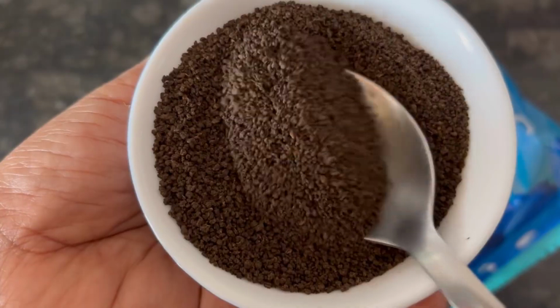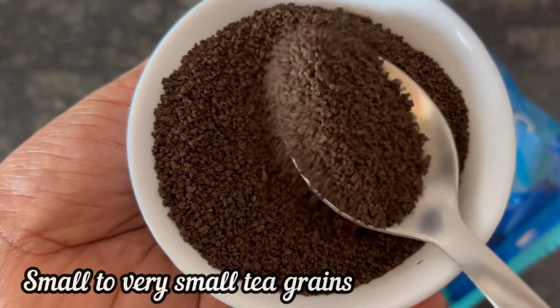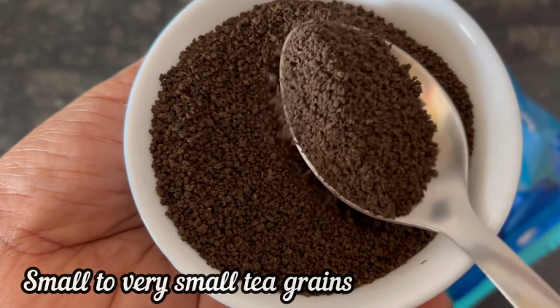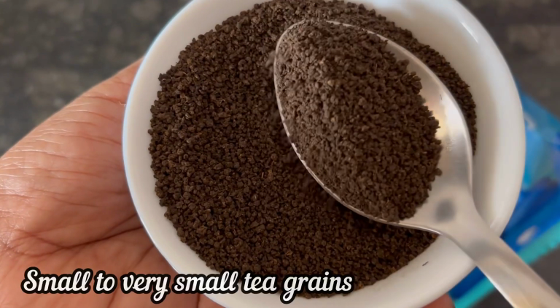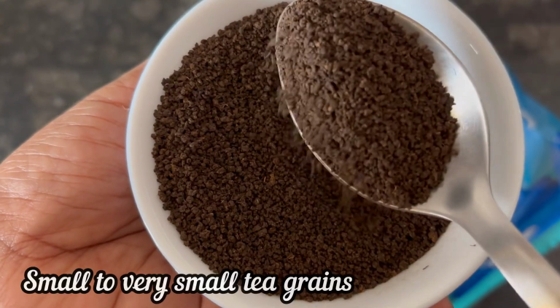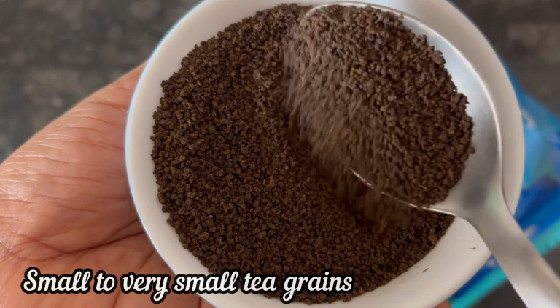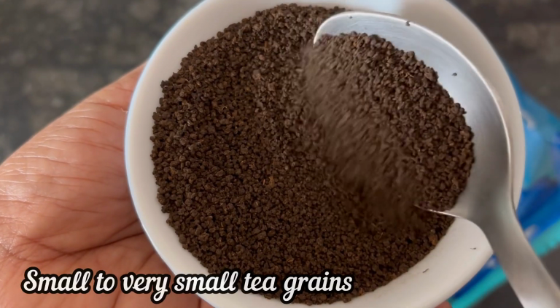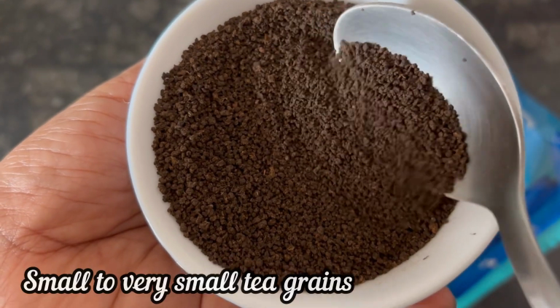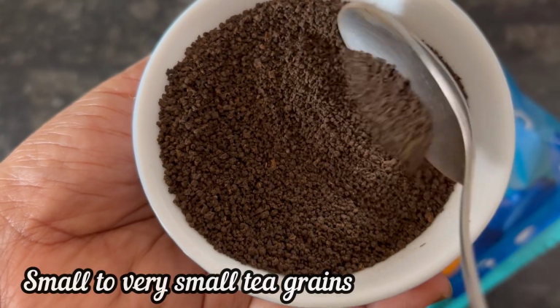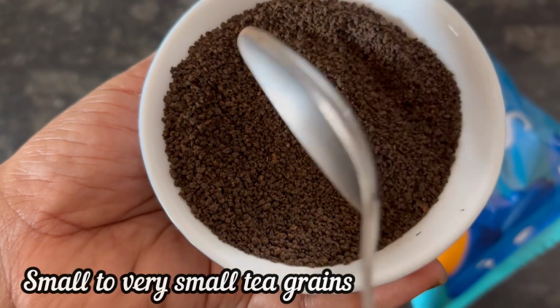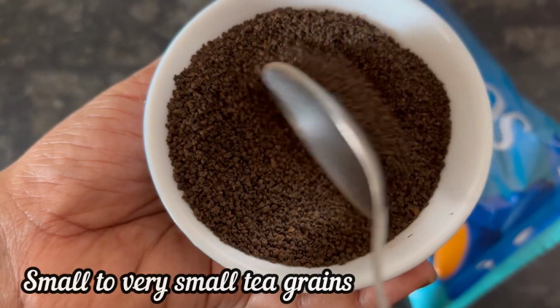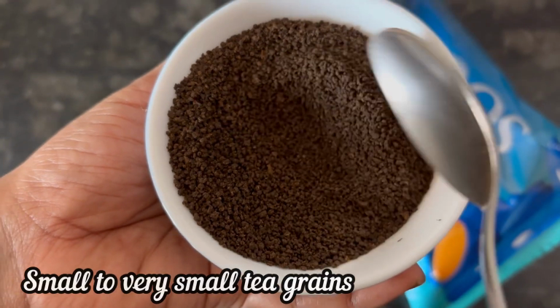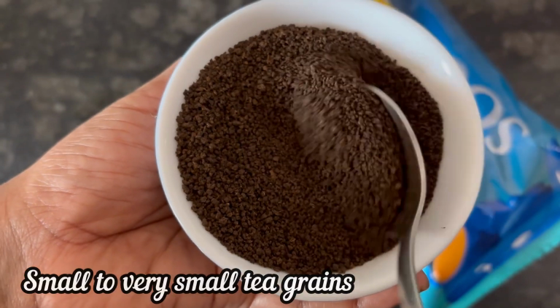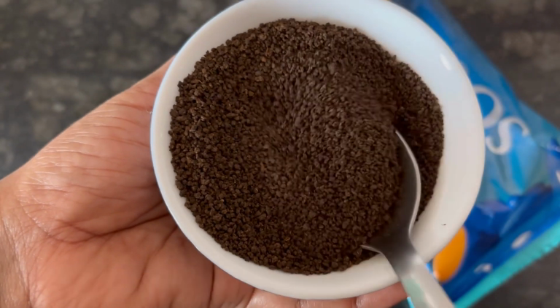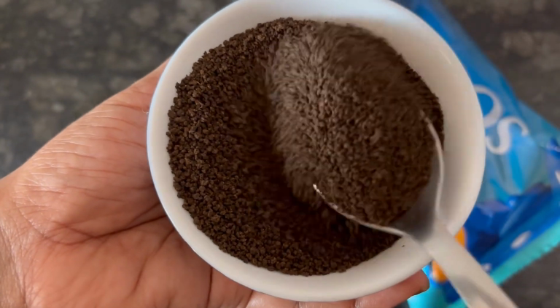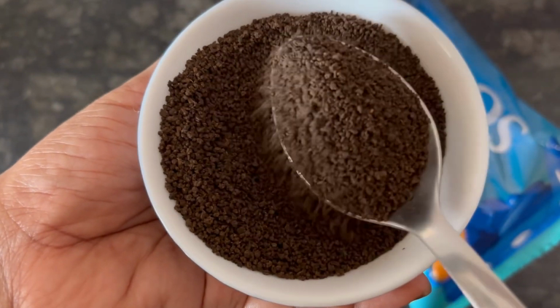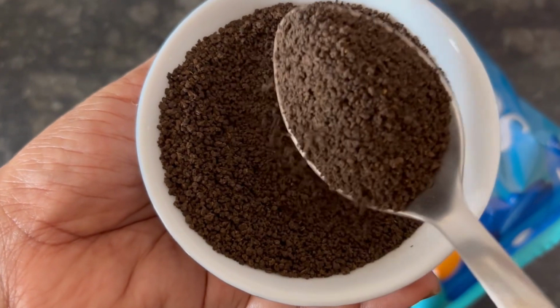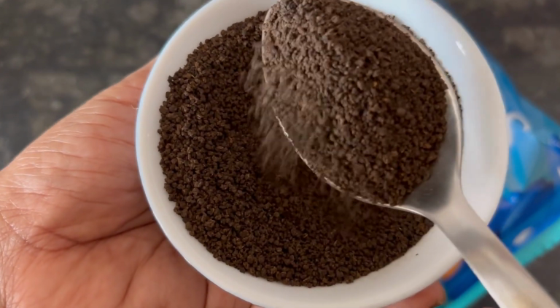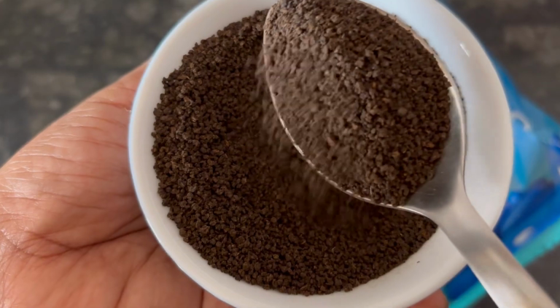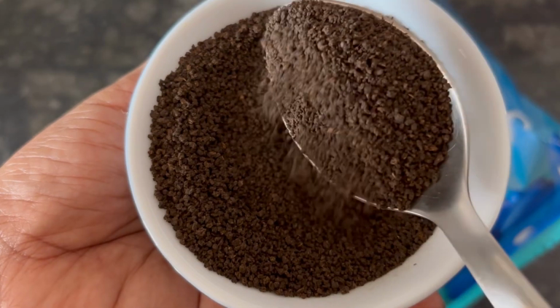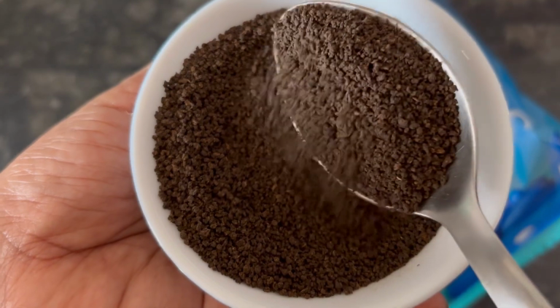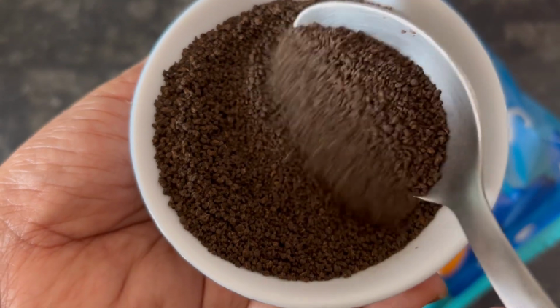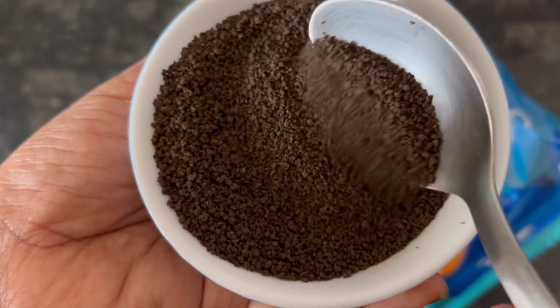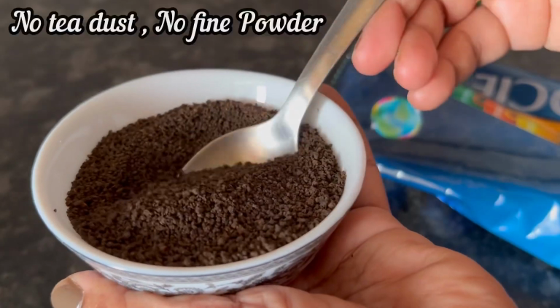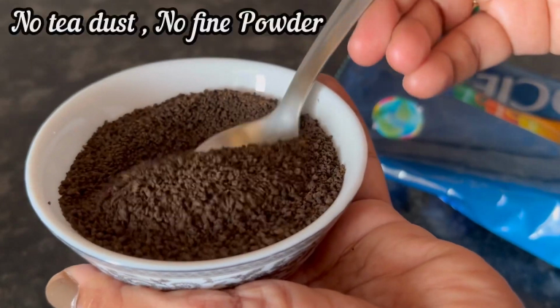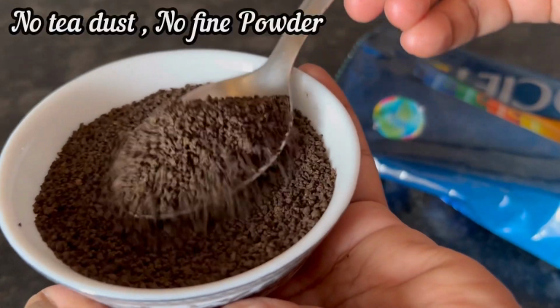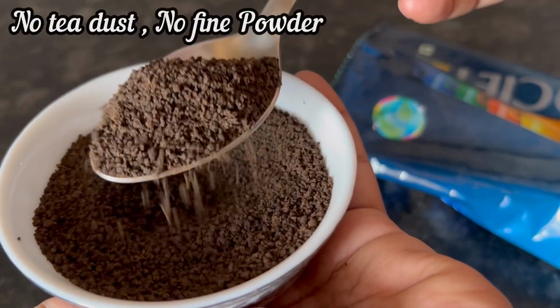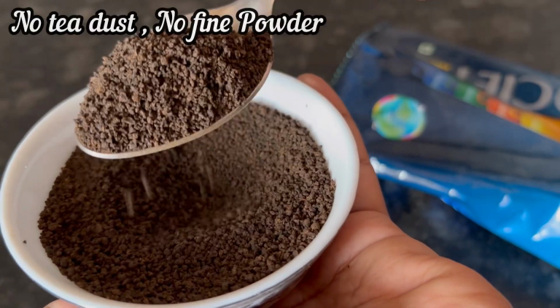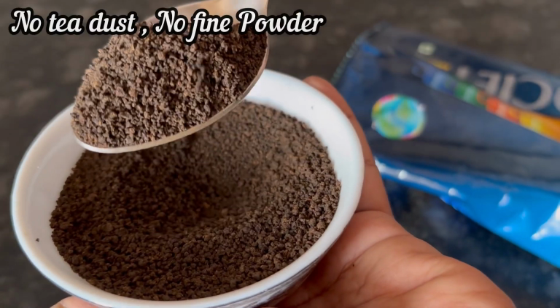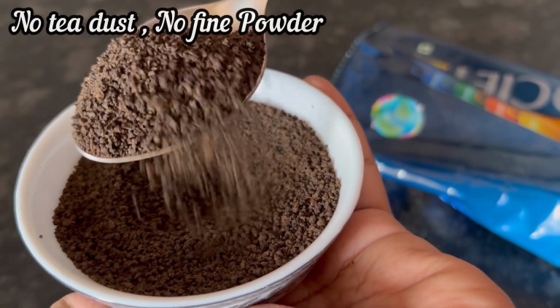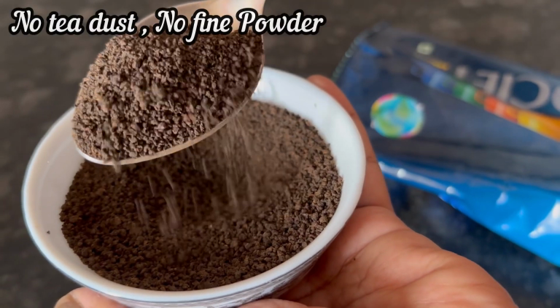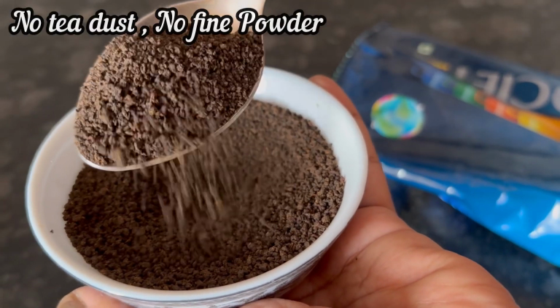This tea has small to very small tea grains, but it is not like fine powder or tea dust.